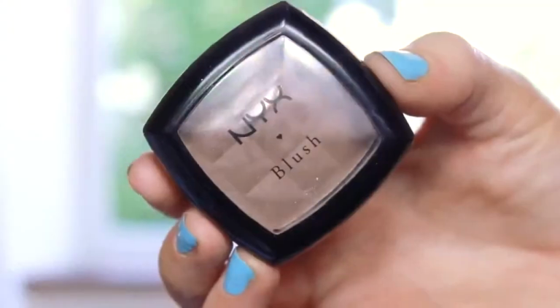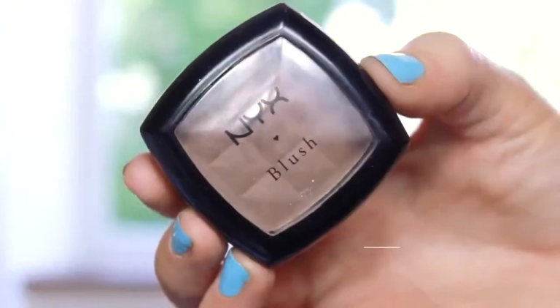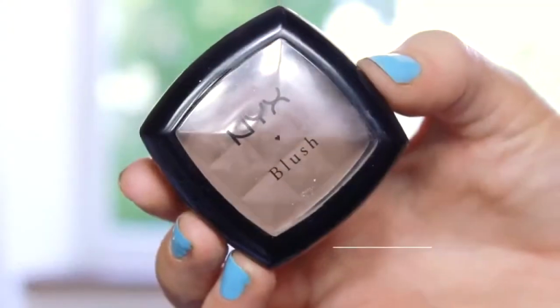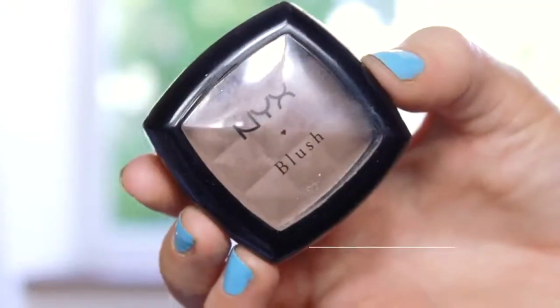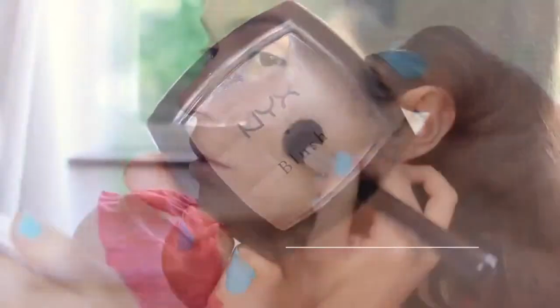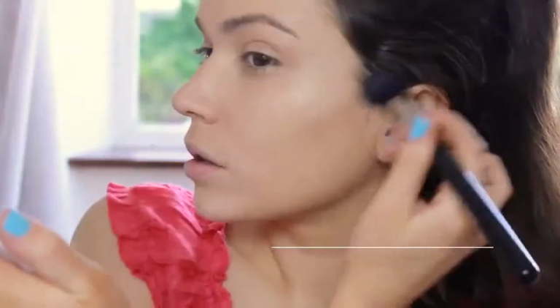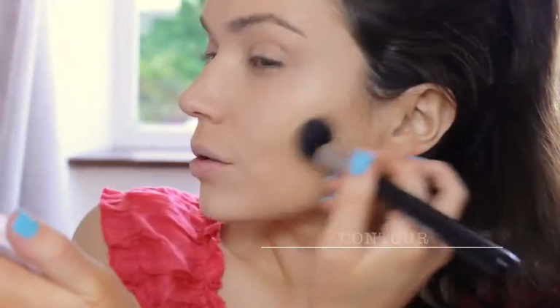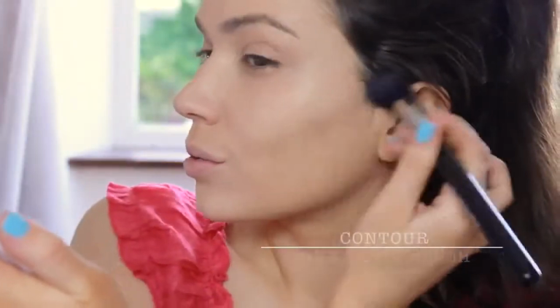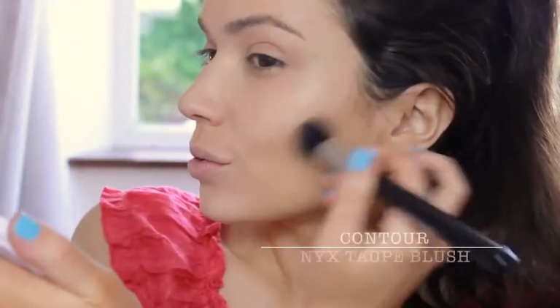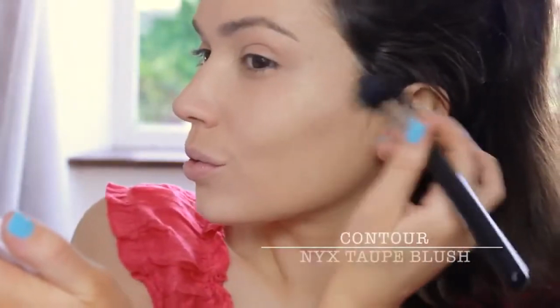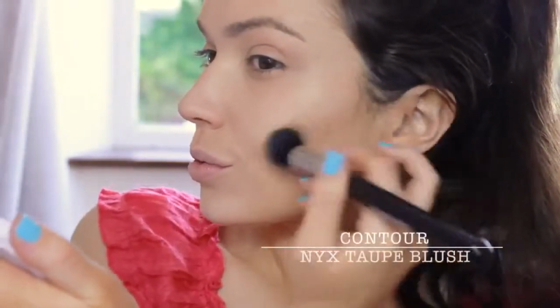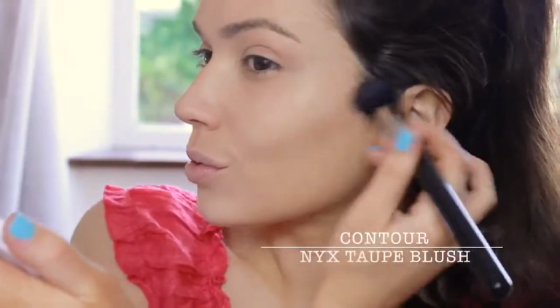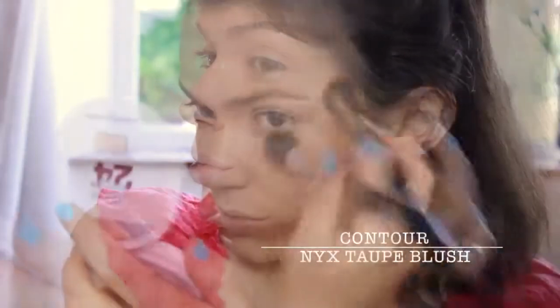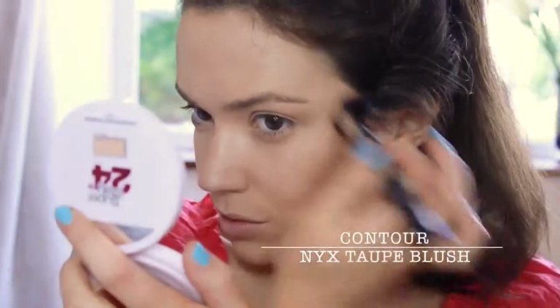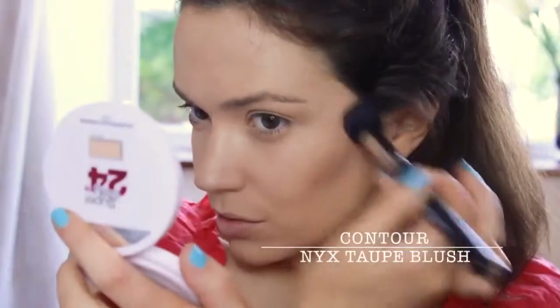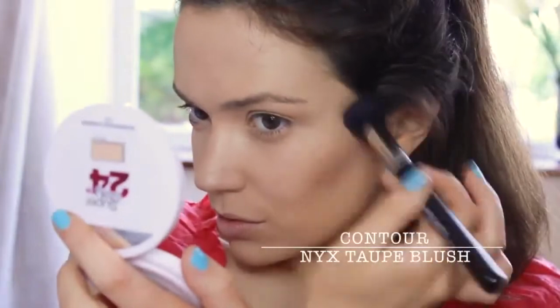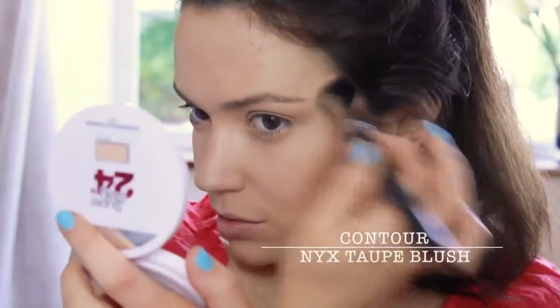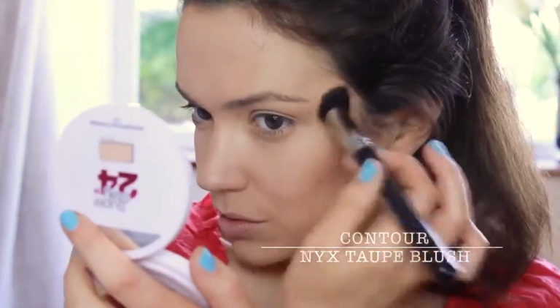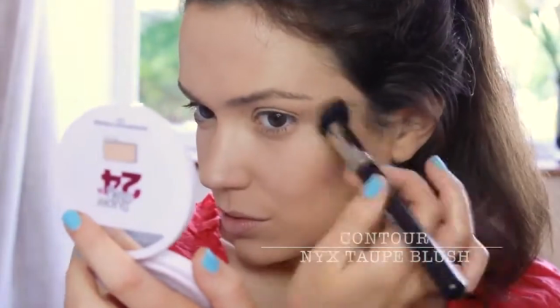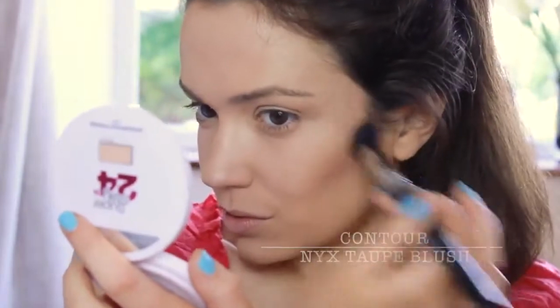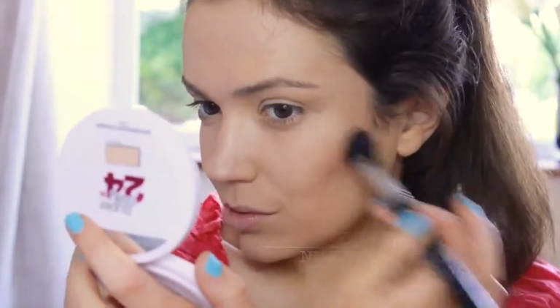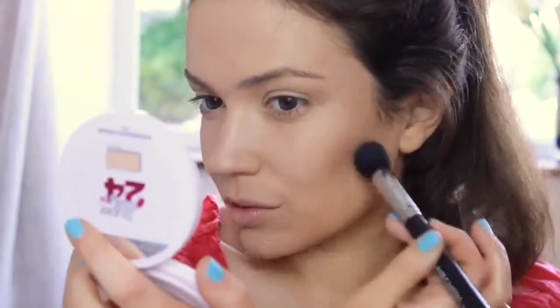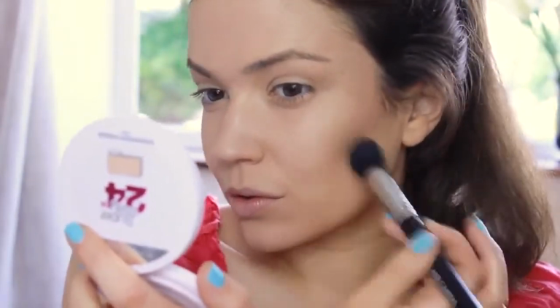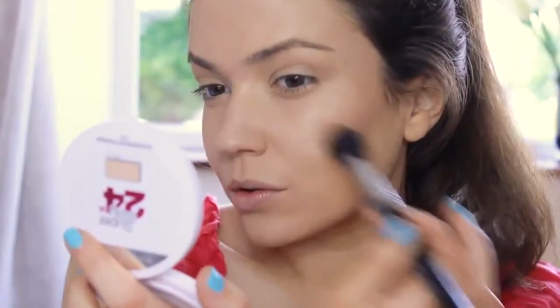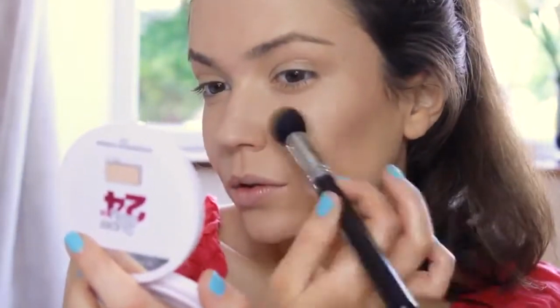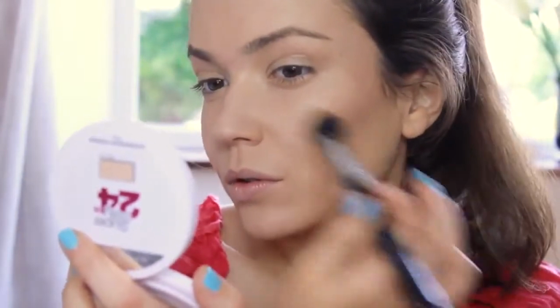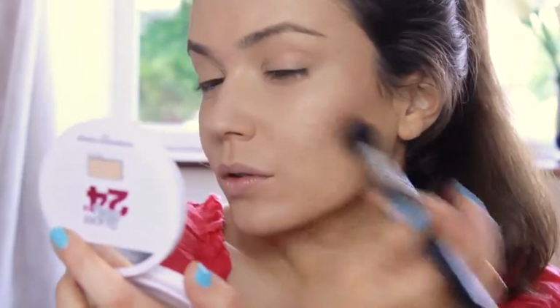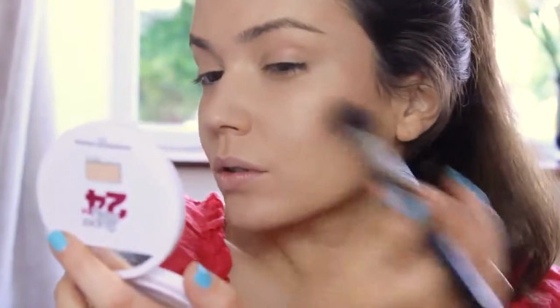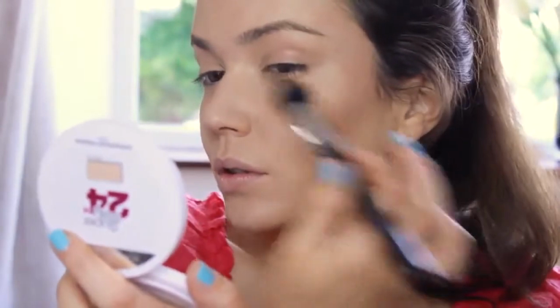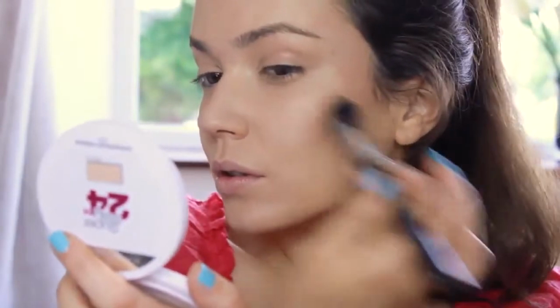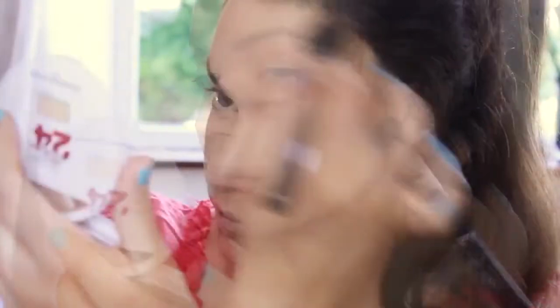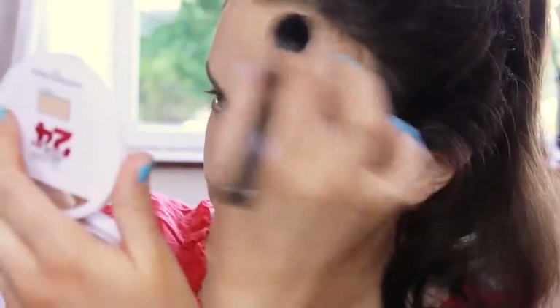I'm loving this blush by NYX. I use this for contouring and I use the same brush because it's multitasking.